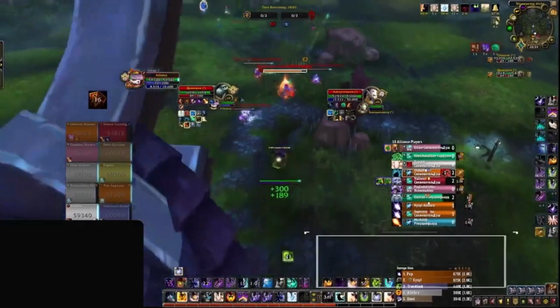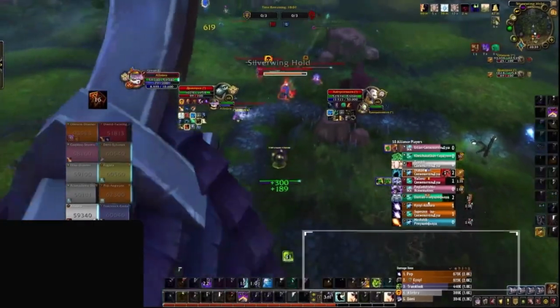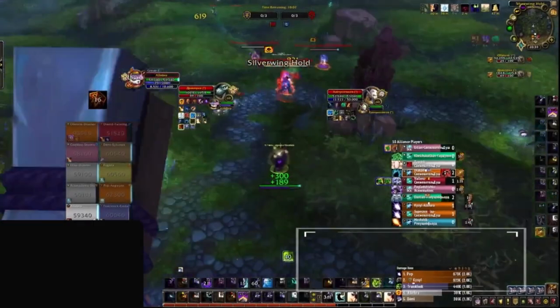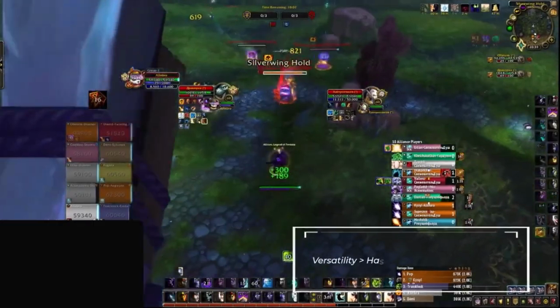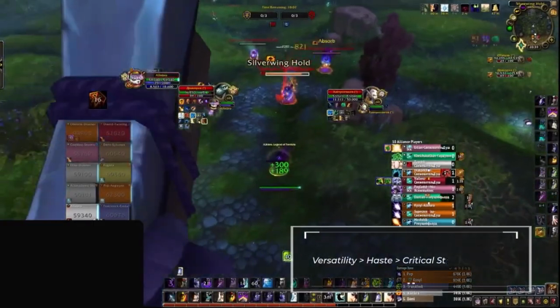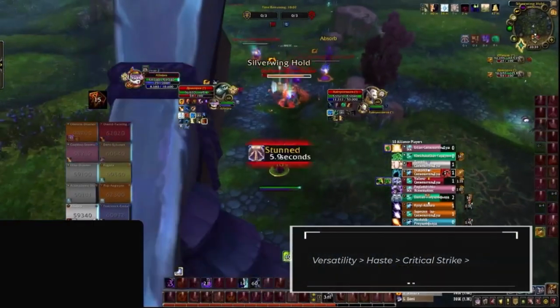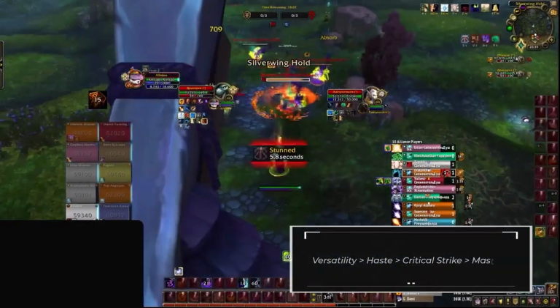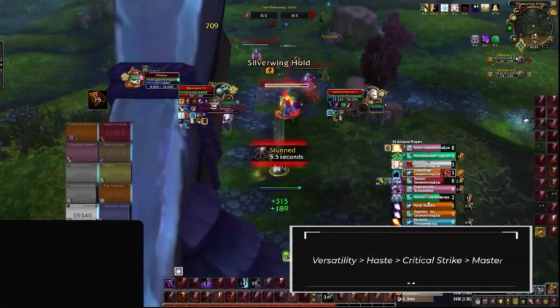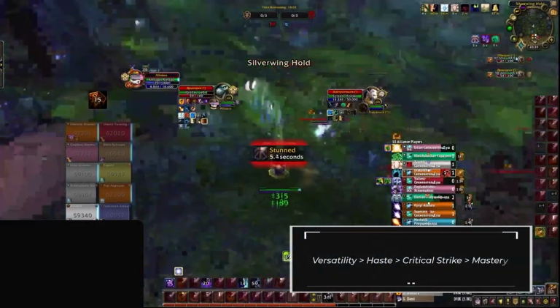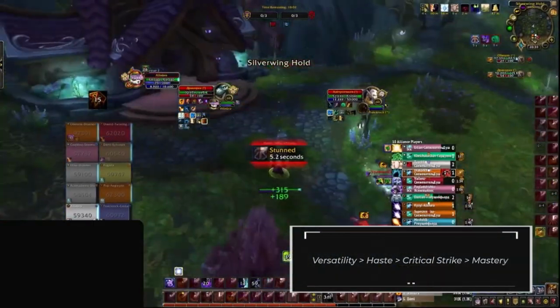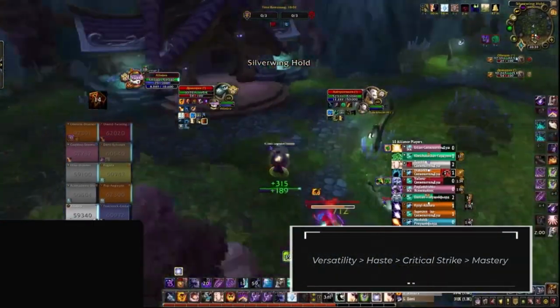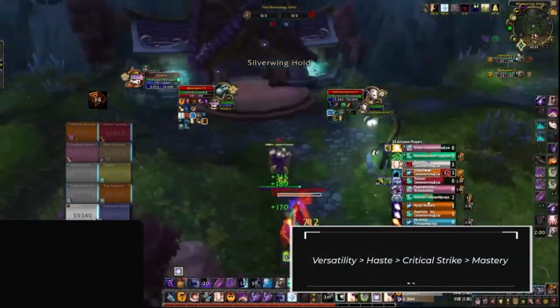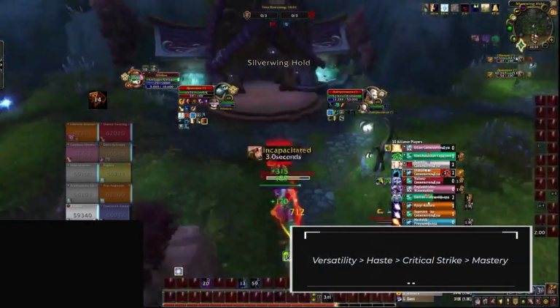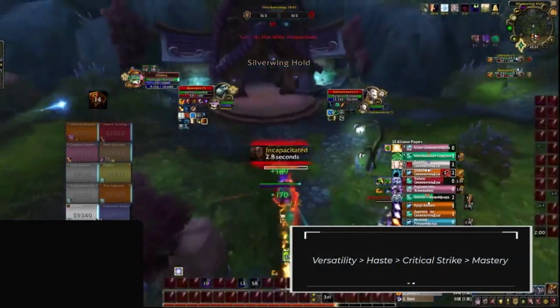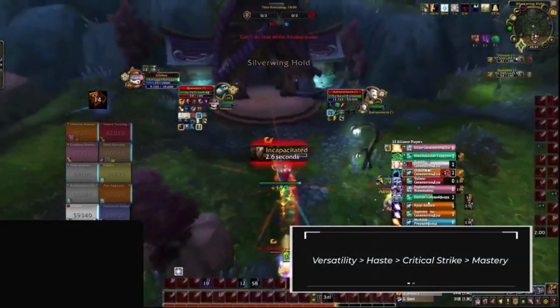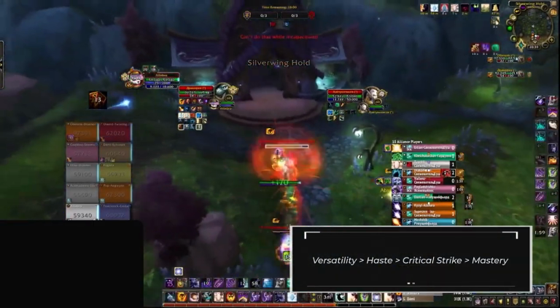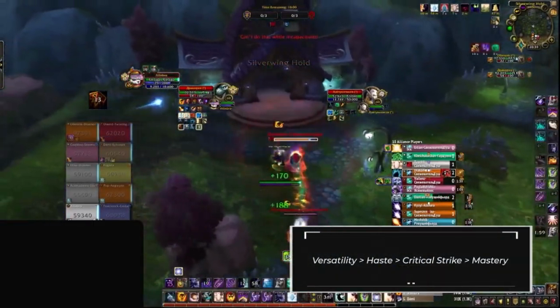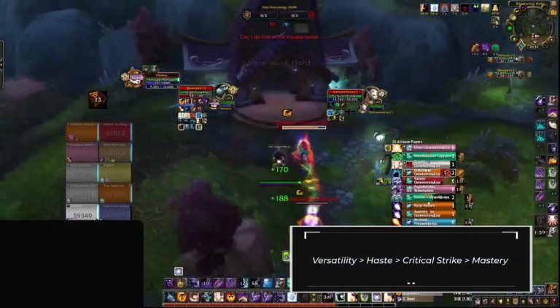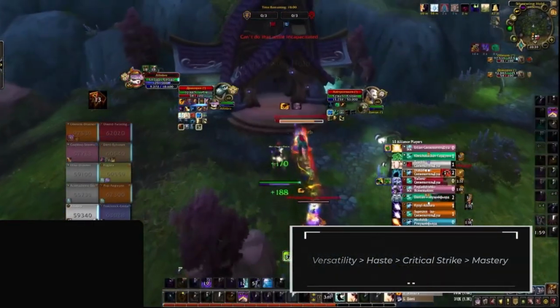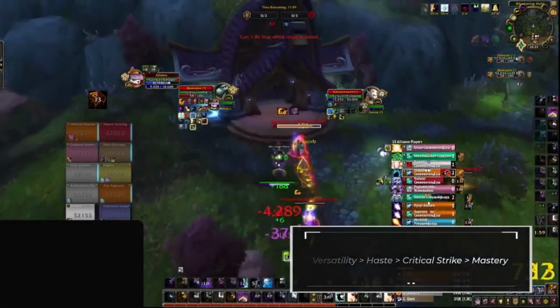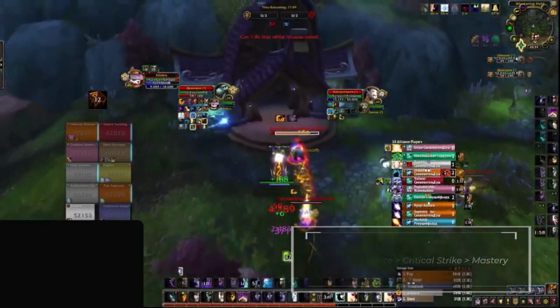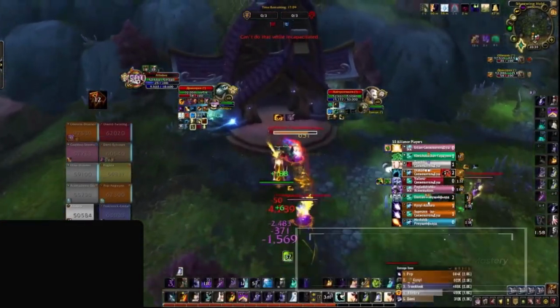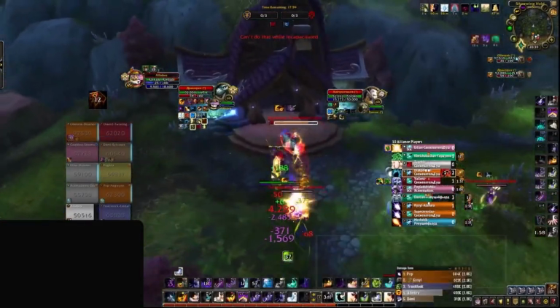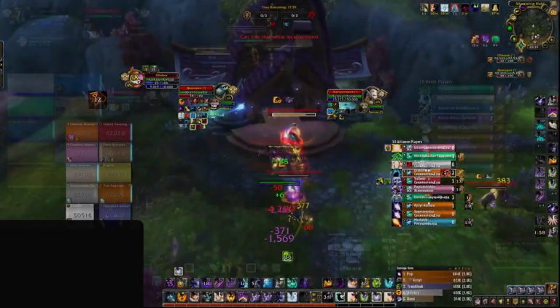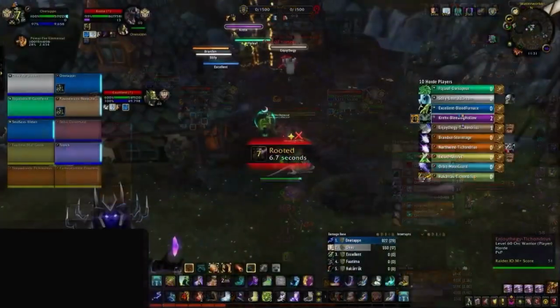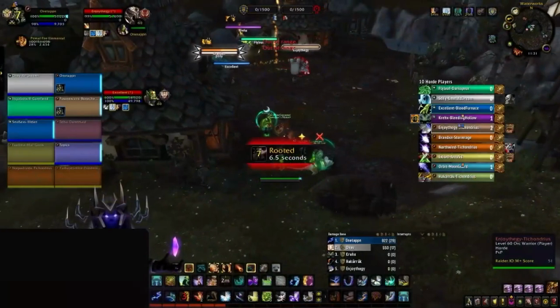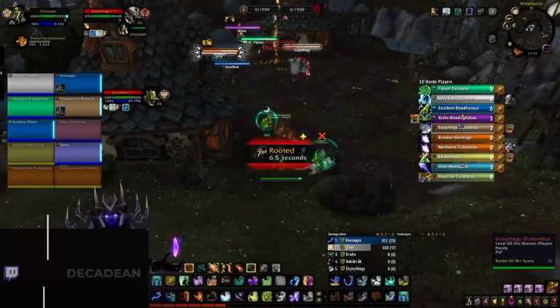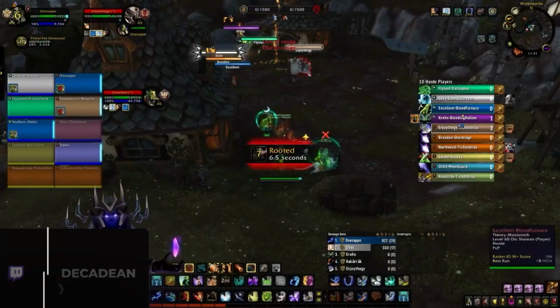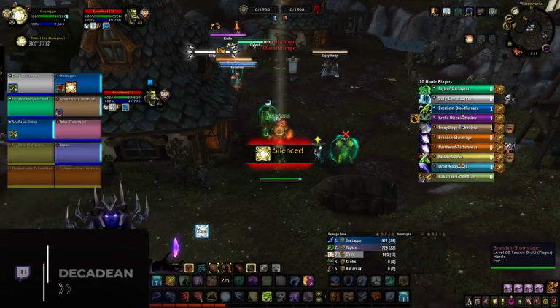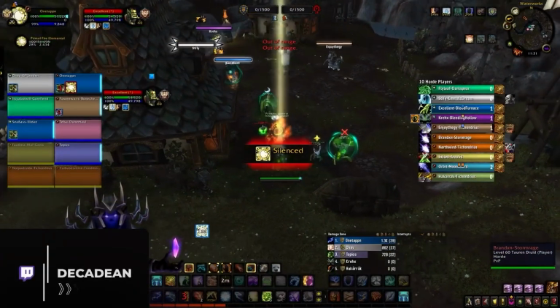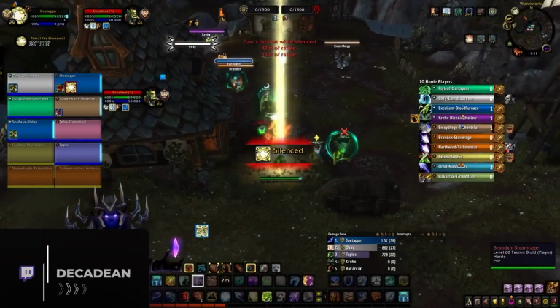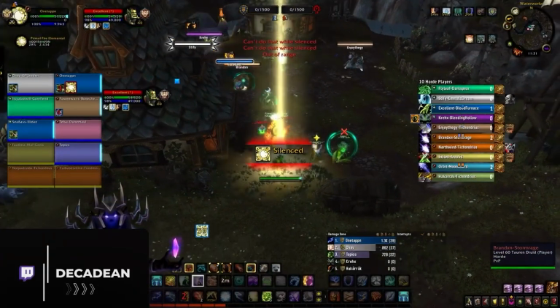The three endurance slots should be Charitable Soul, Condensed Anima Sphere, and Light's Inspiration, leaving the one finesse as Move With Grace. Due to being Necrolord there is only one legendary option: Pallid Command — this is infinitely better than any other option. For stat priority it's all about haste and versatility, with critical strike being your third best.